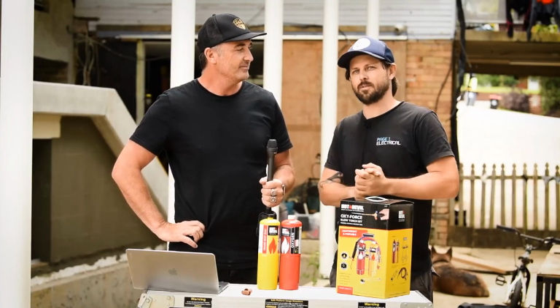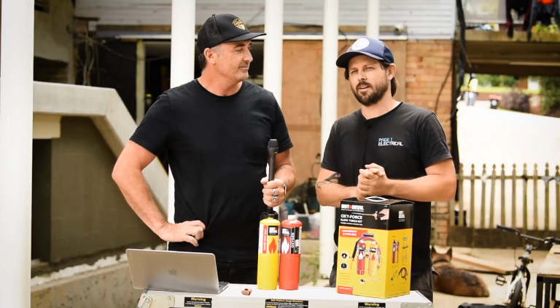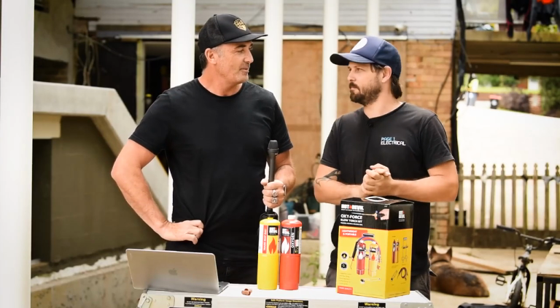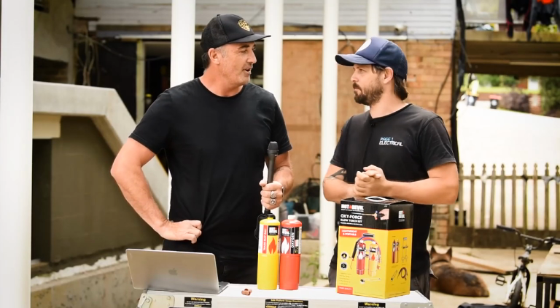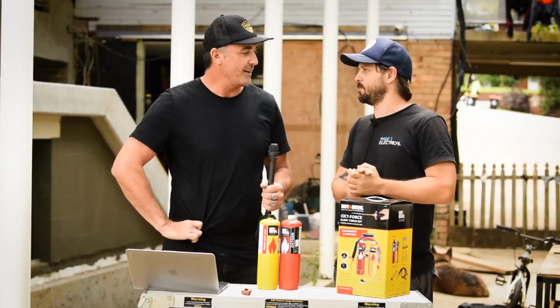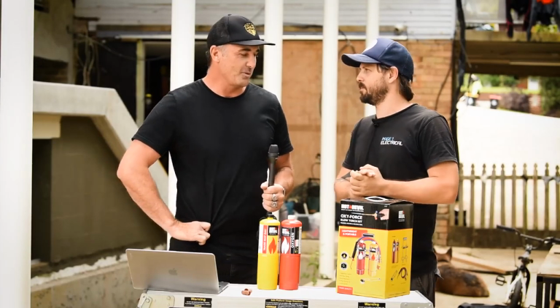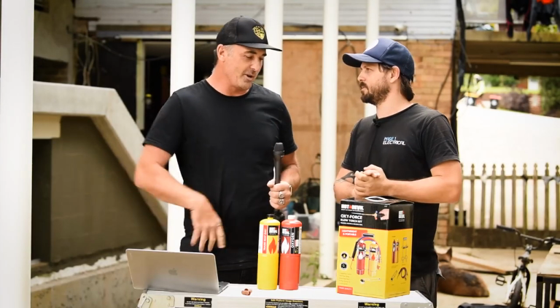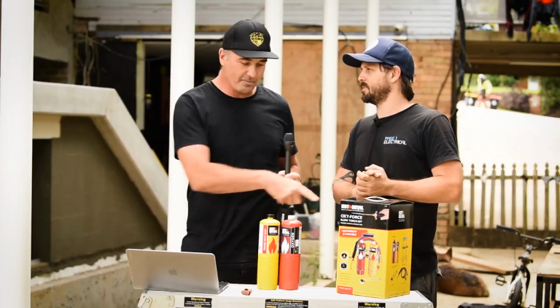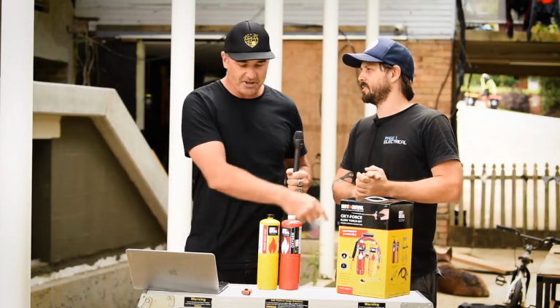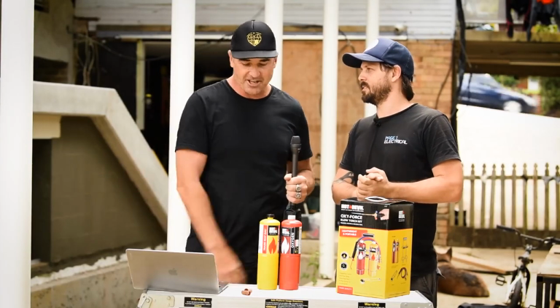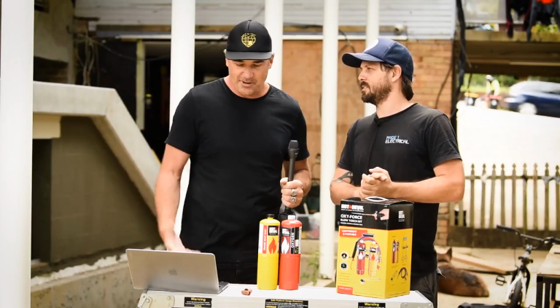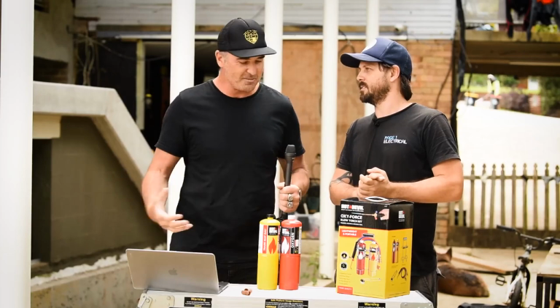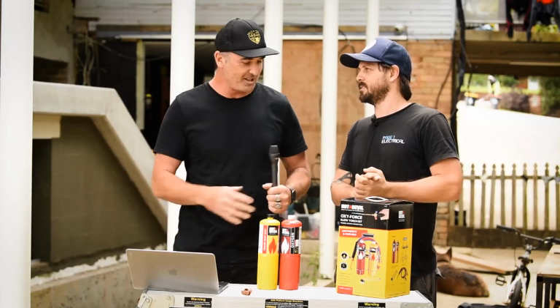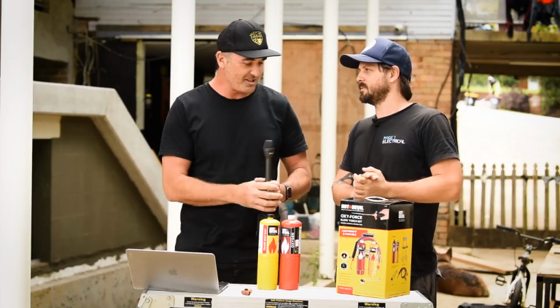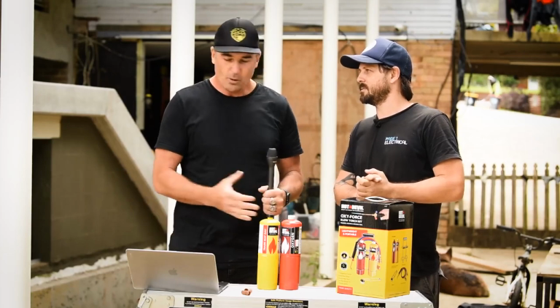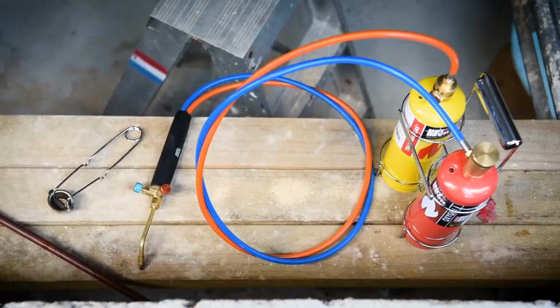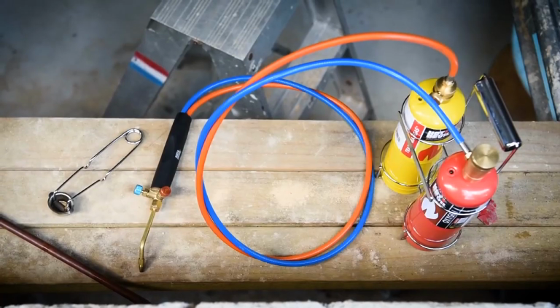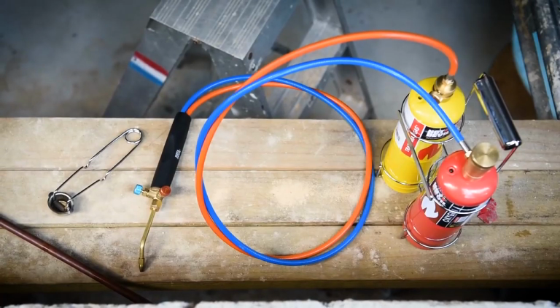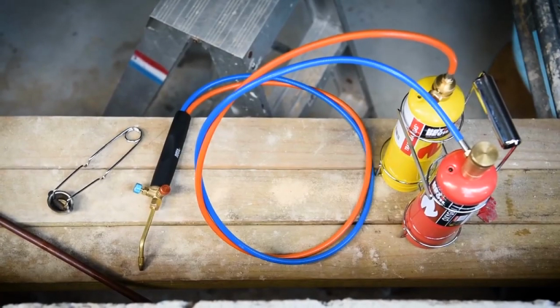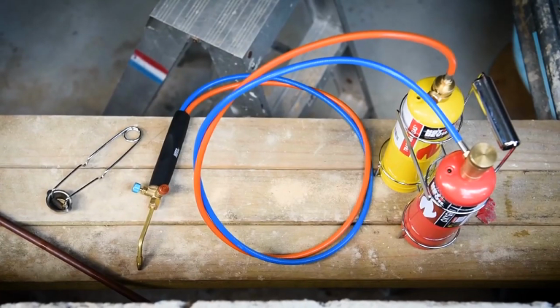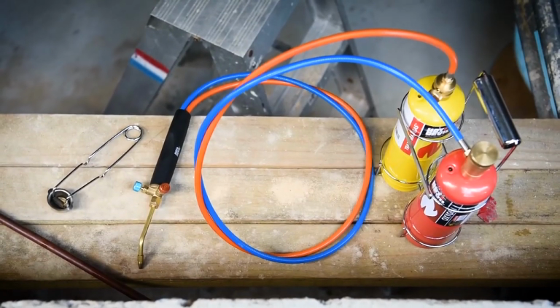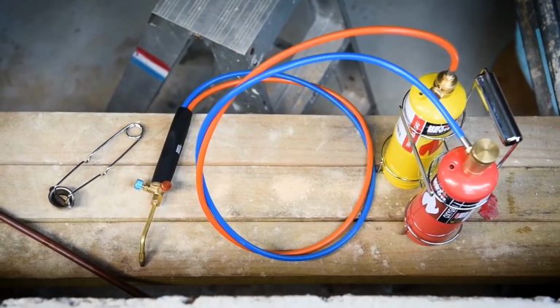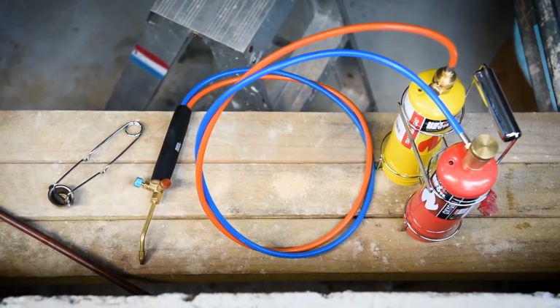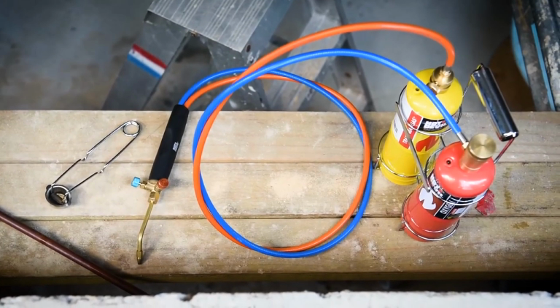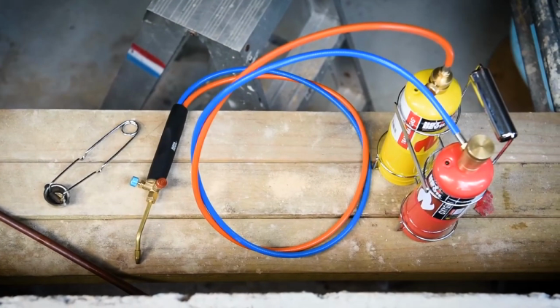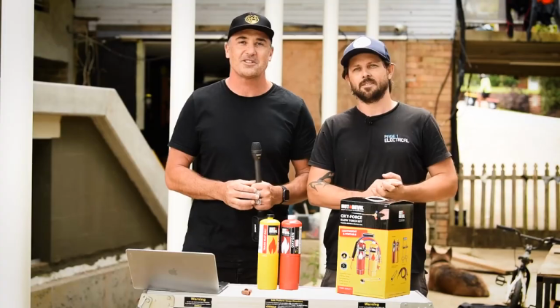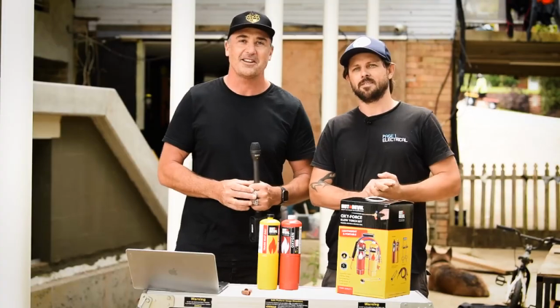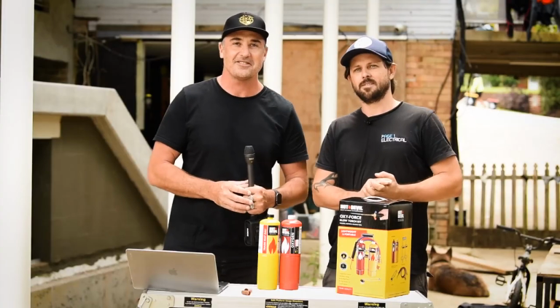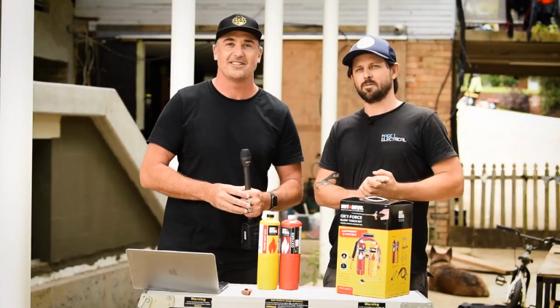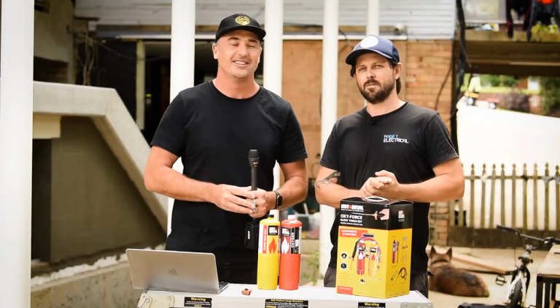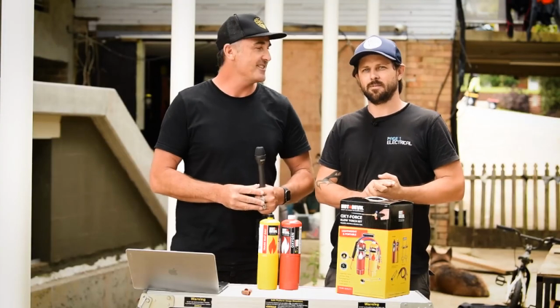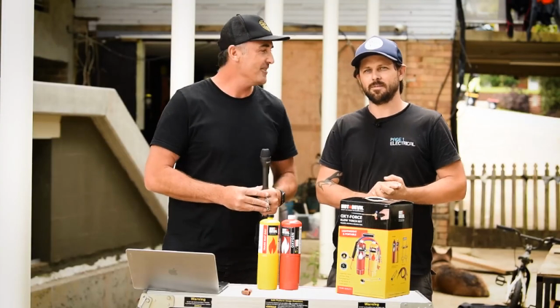We've got the box here, we've got some cylinders — why don't we put the kit together, fire it up and see how it goes?